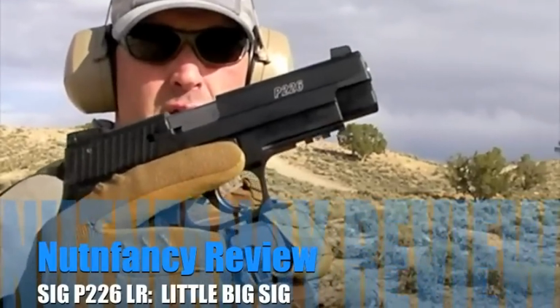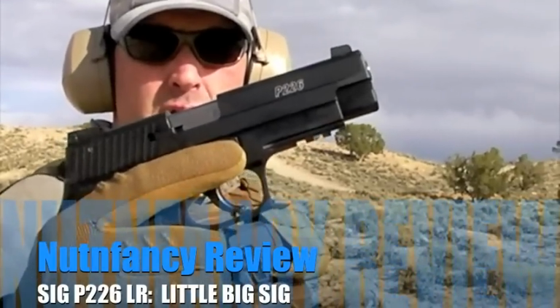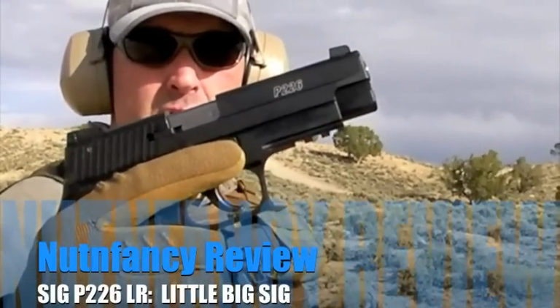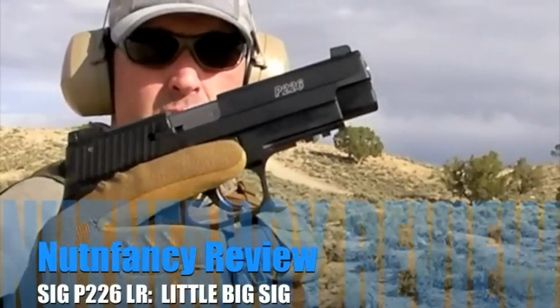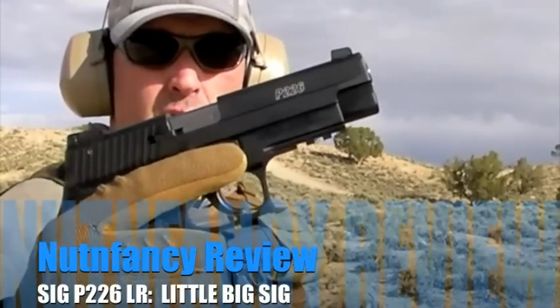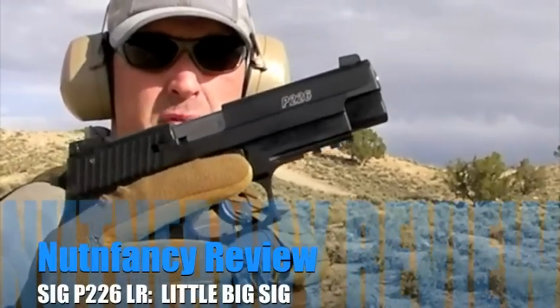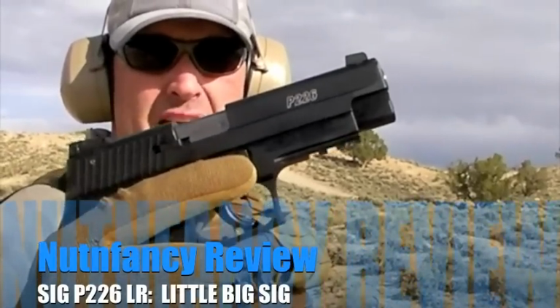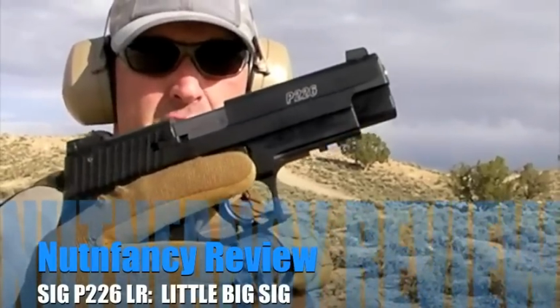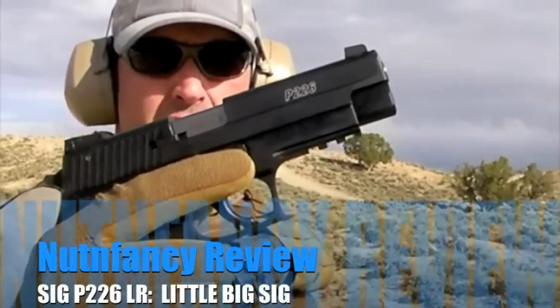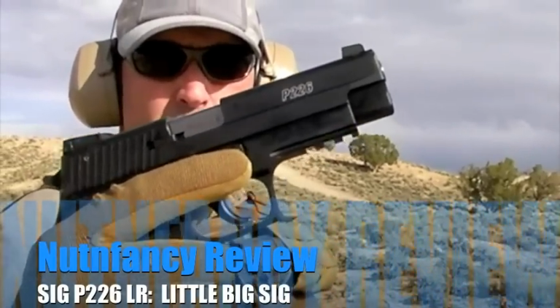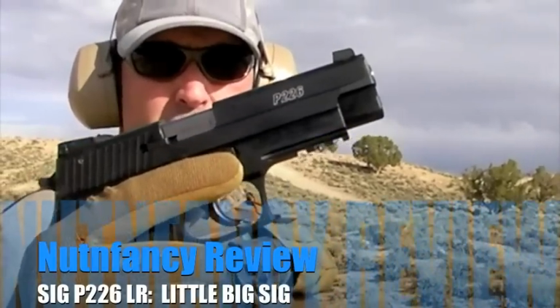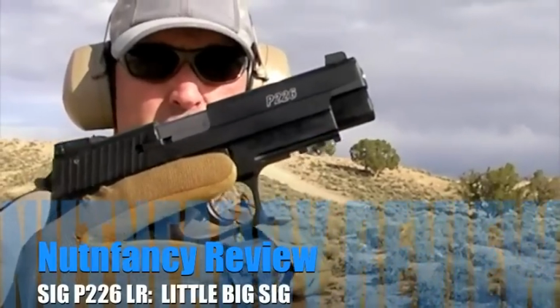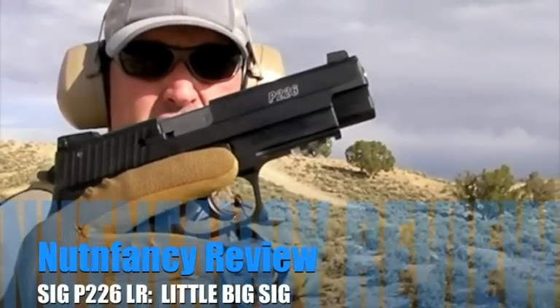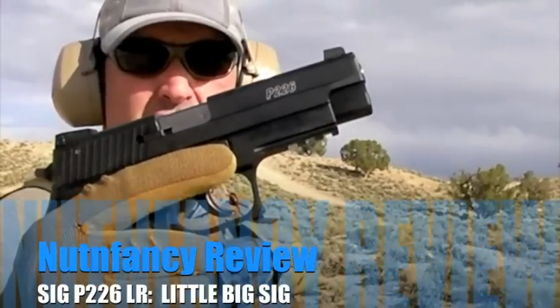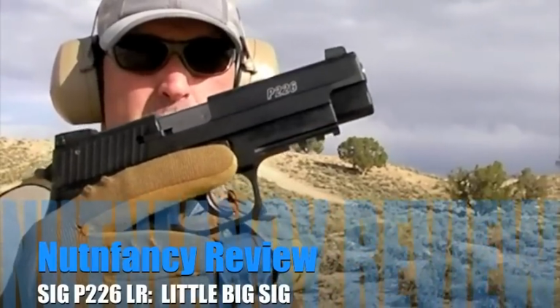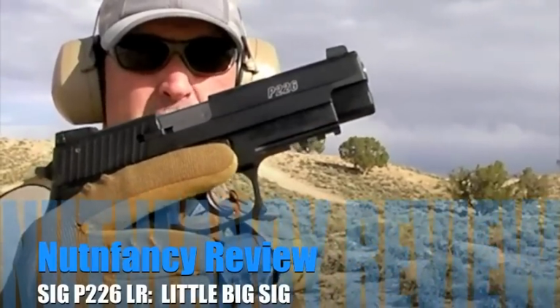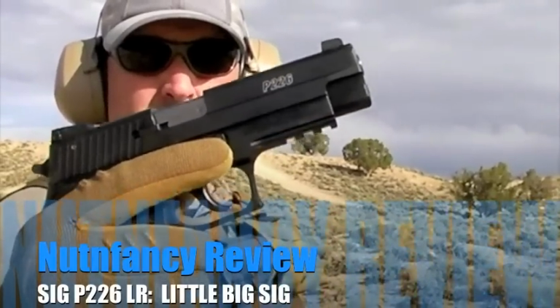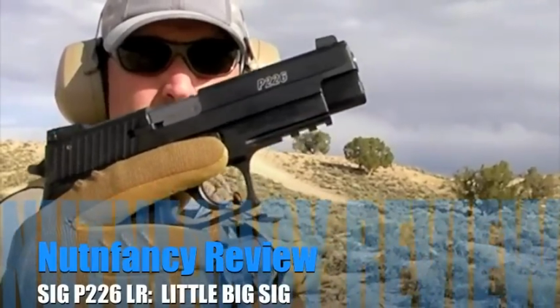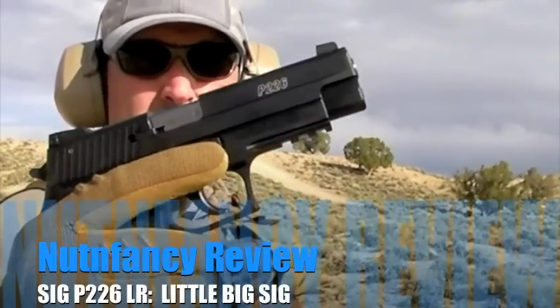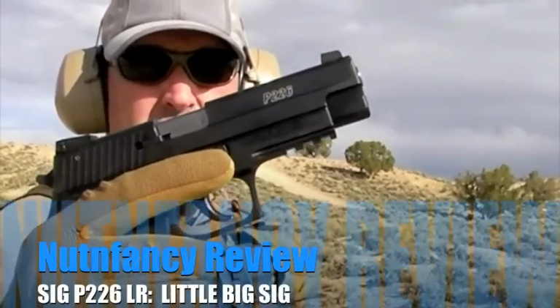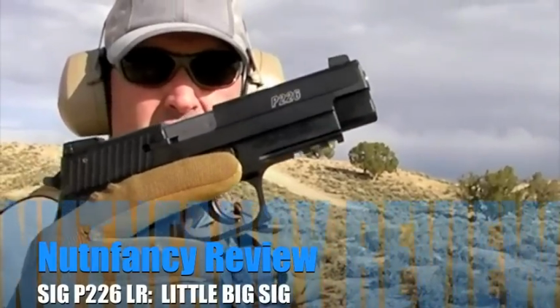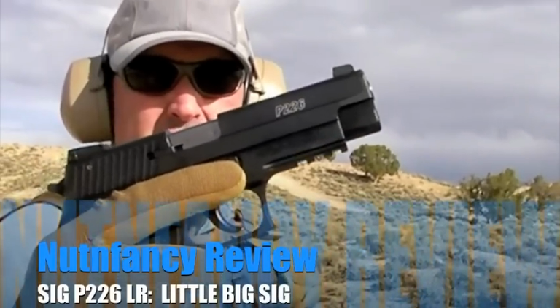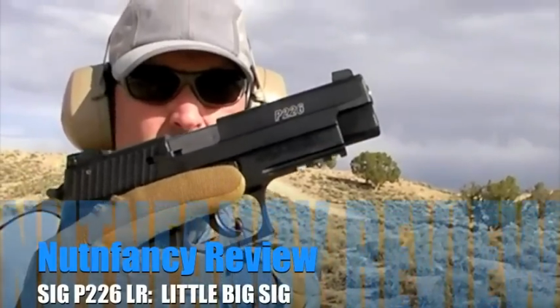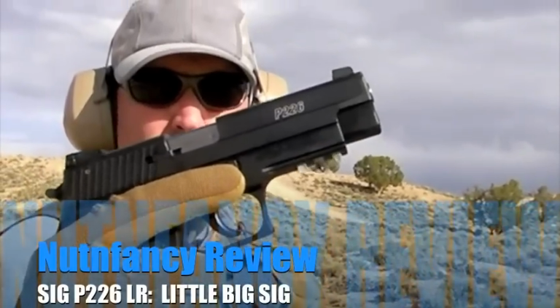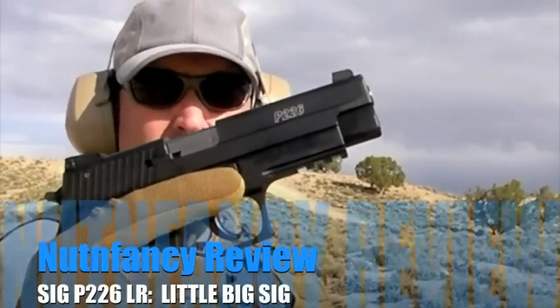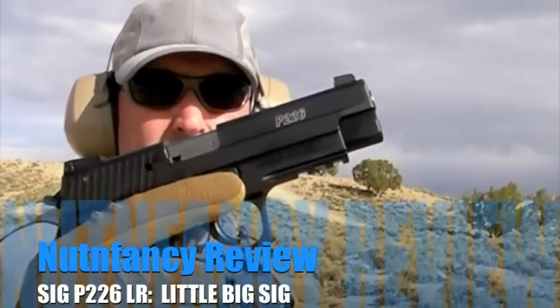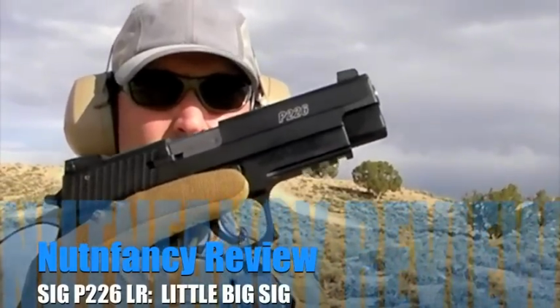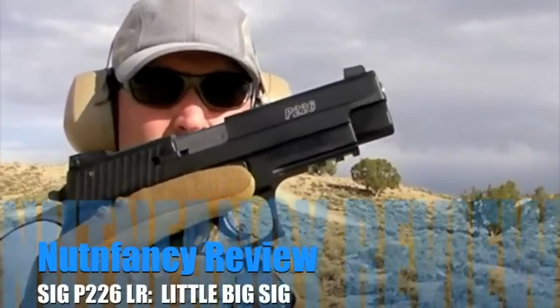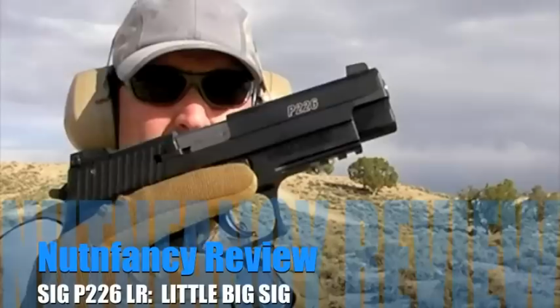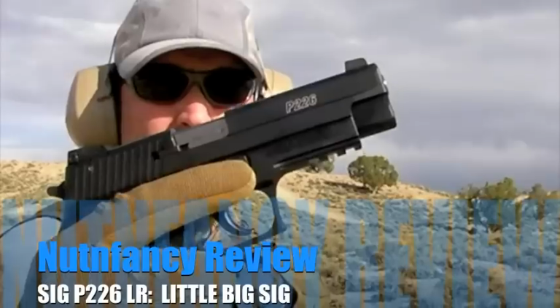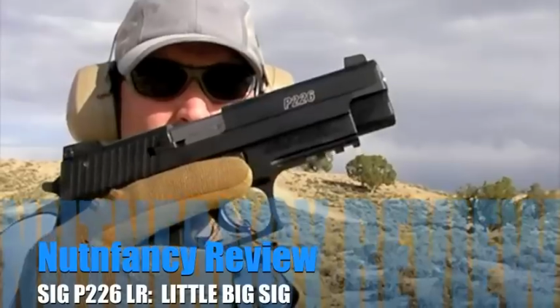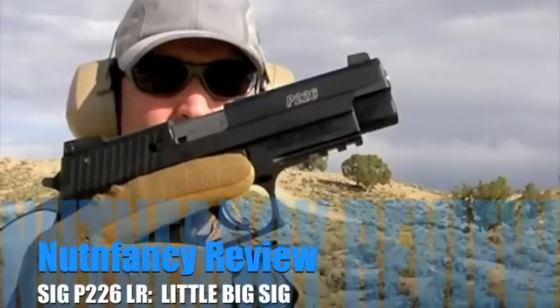Welcome to Tabletop Review, SIG P226 Long Rifle, for an LR.